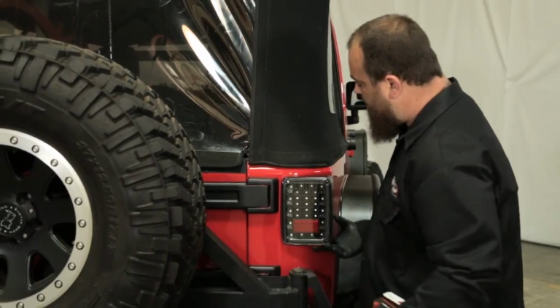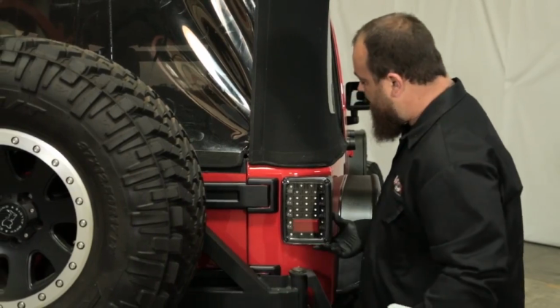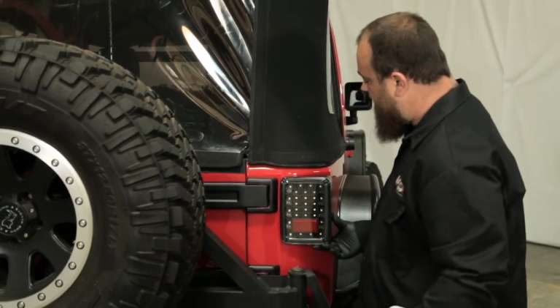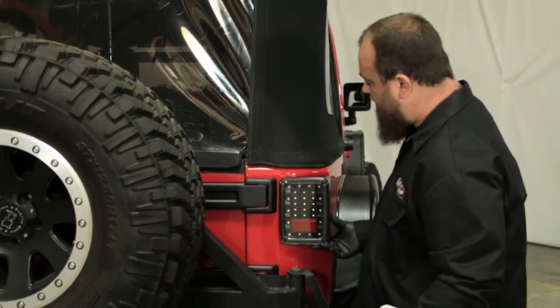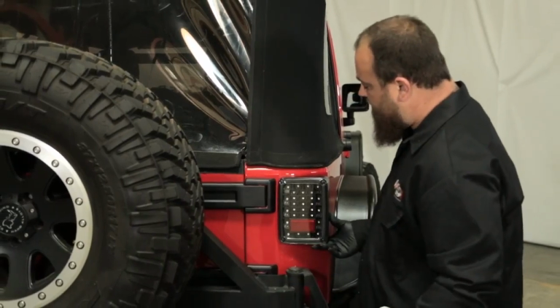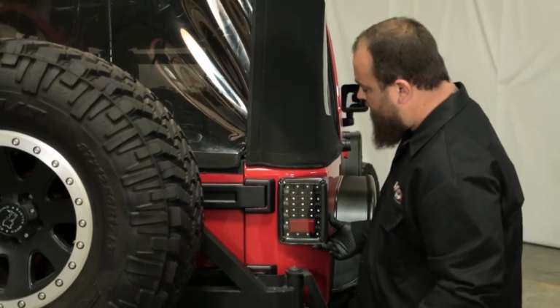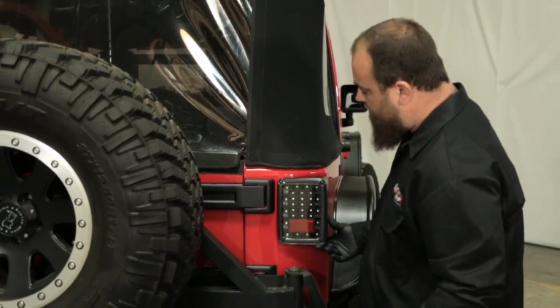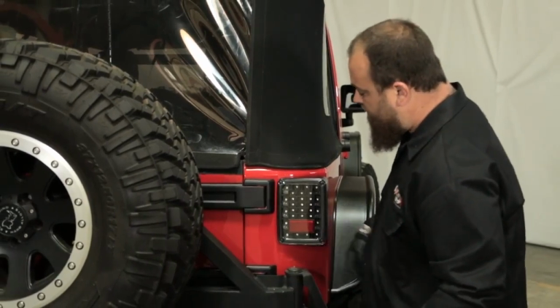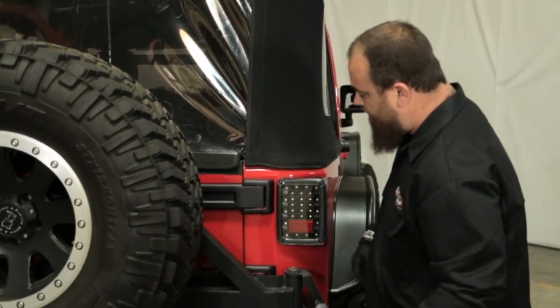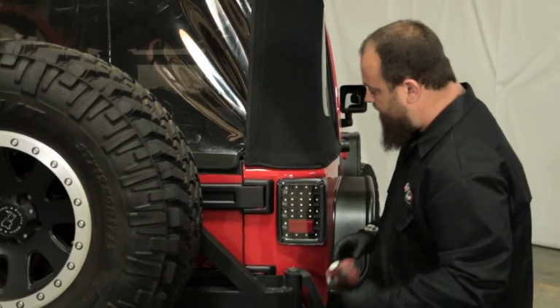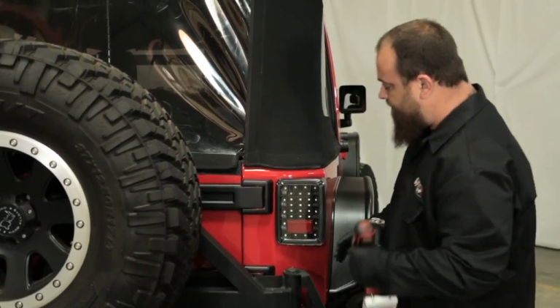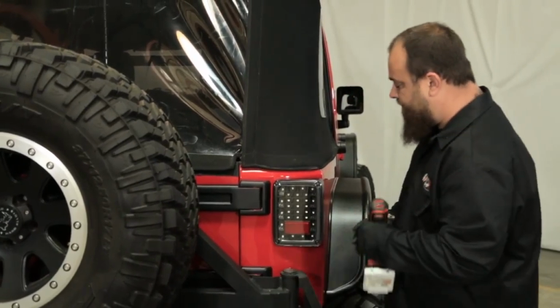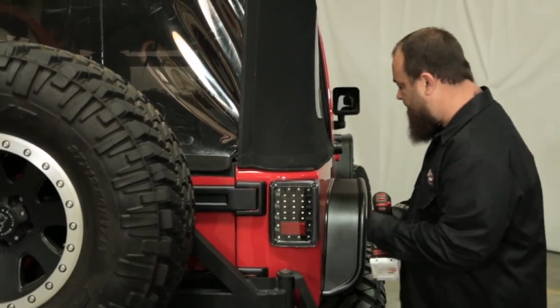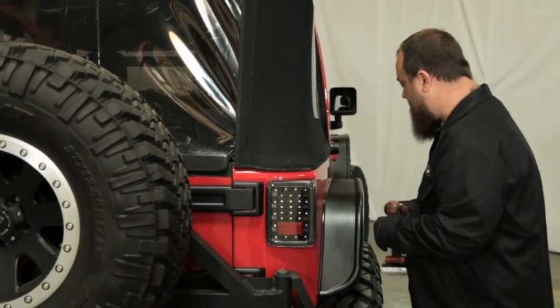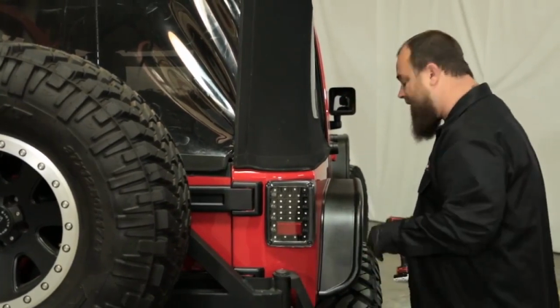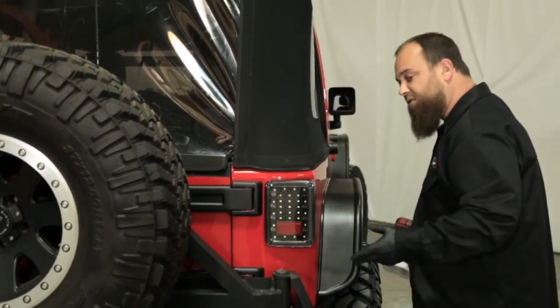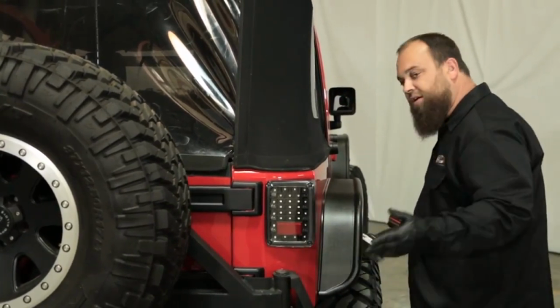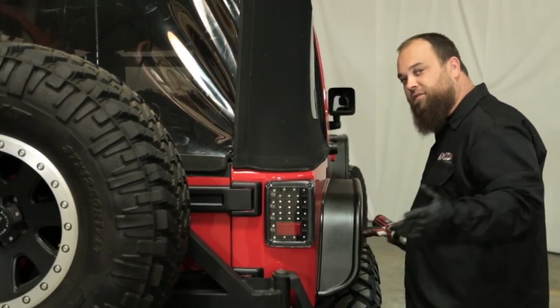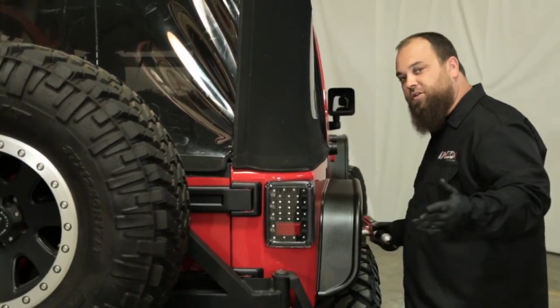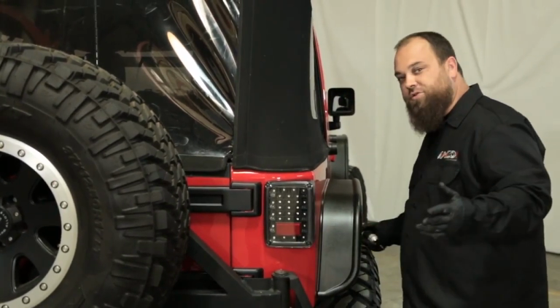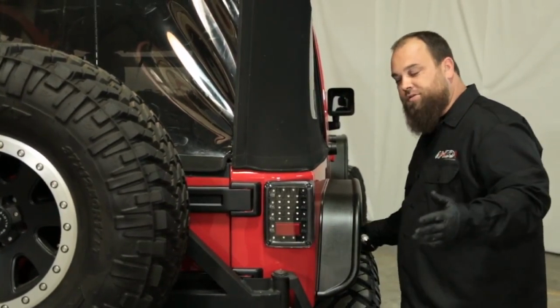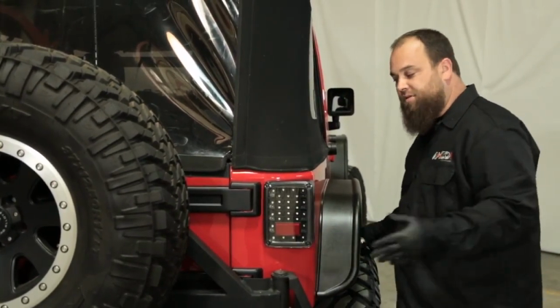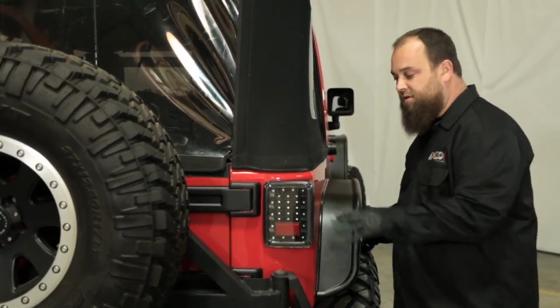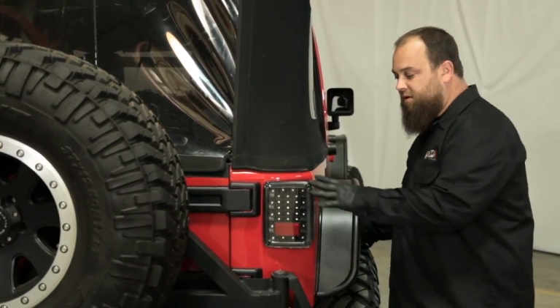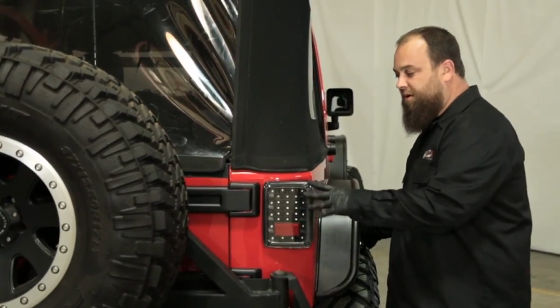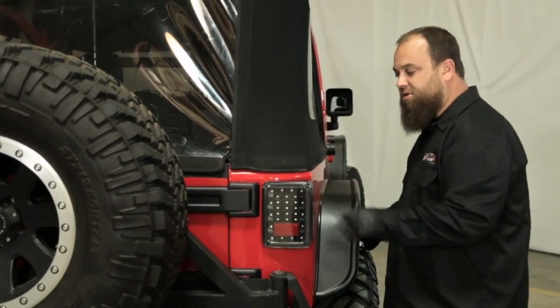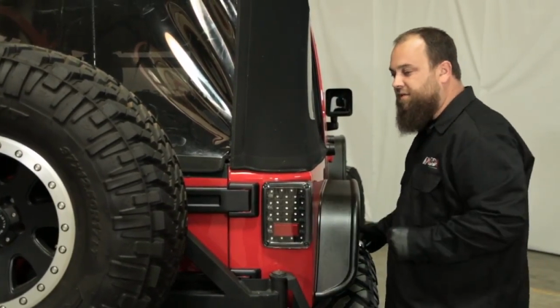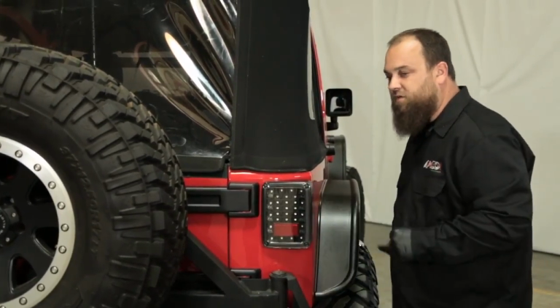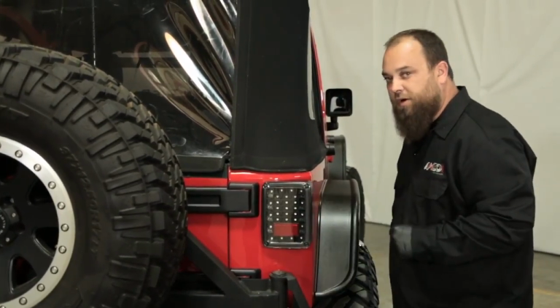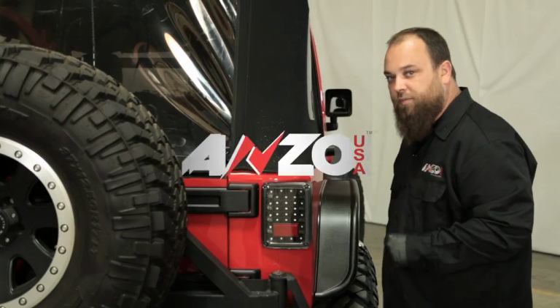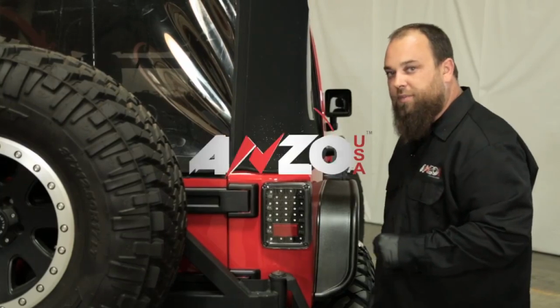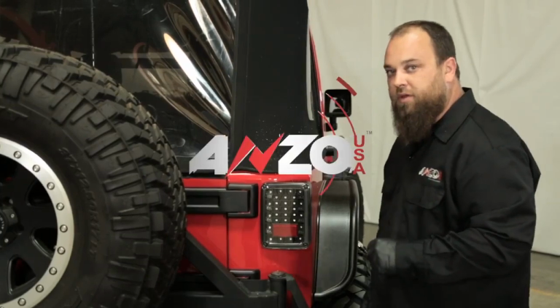And there you go. Now we can check the functions and make sure everything's working properly.